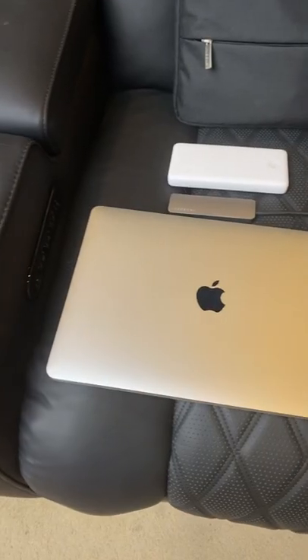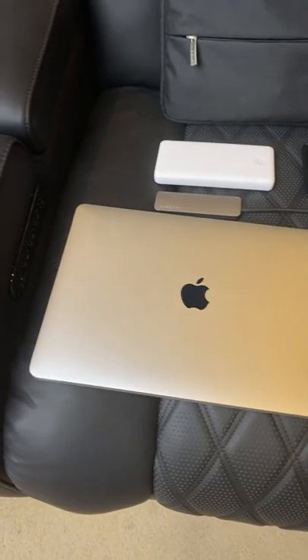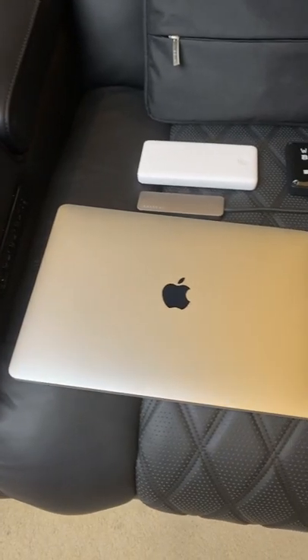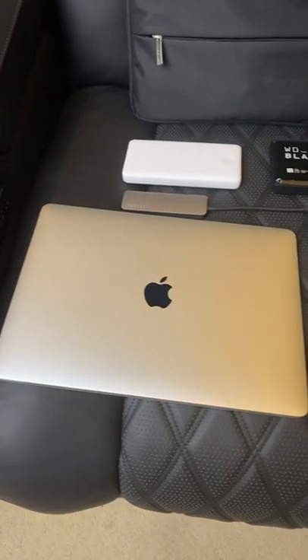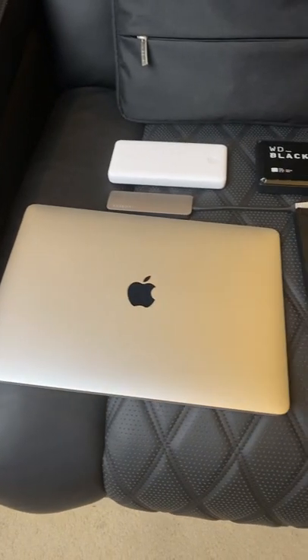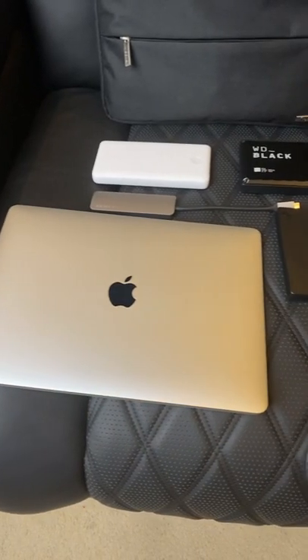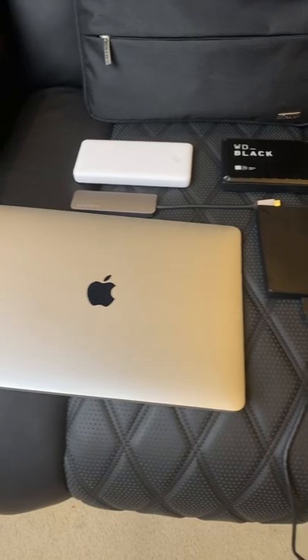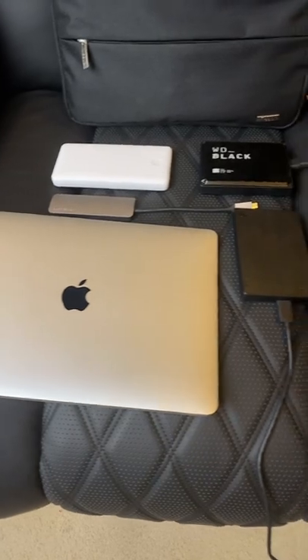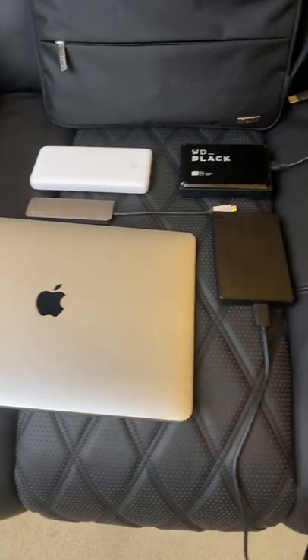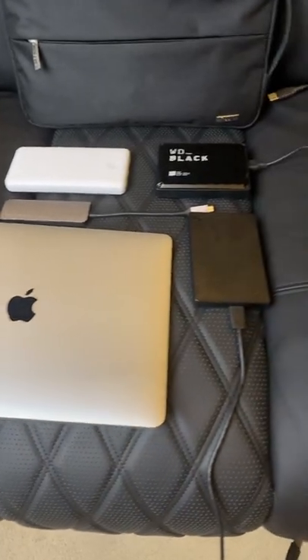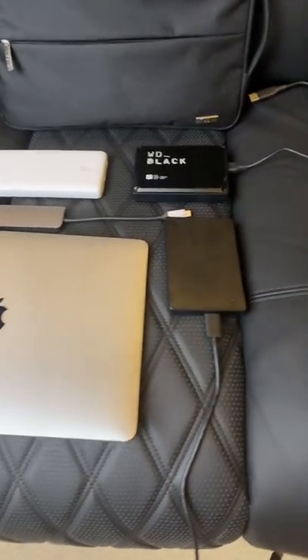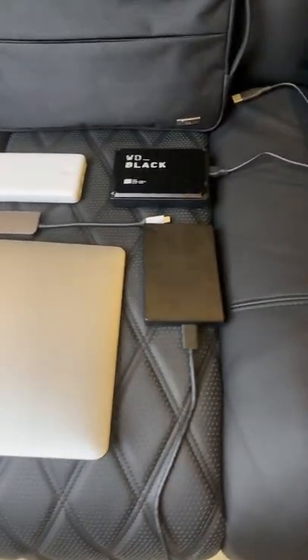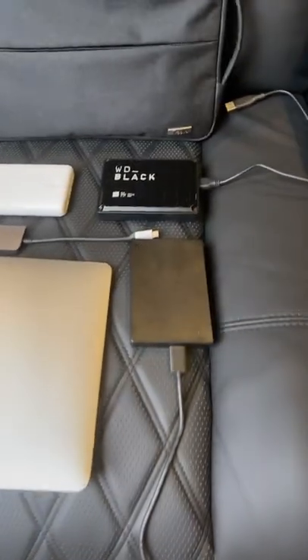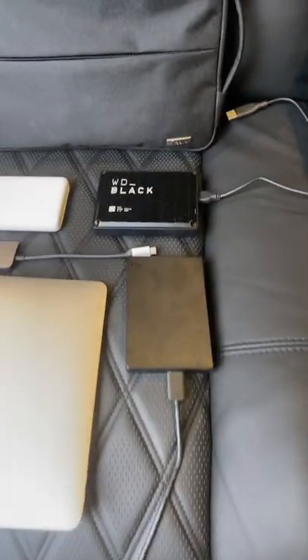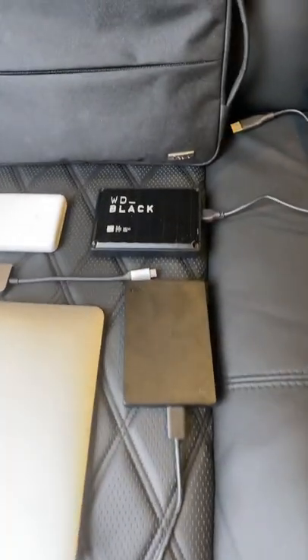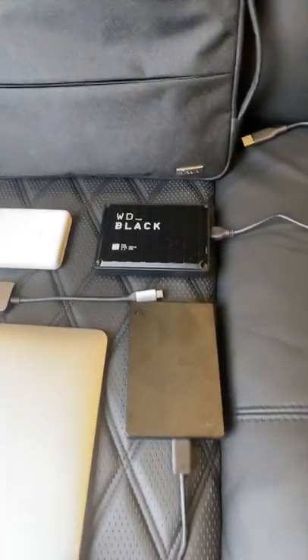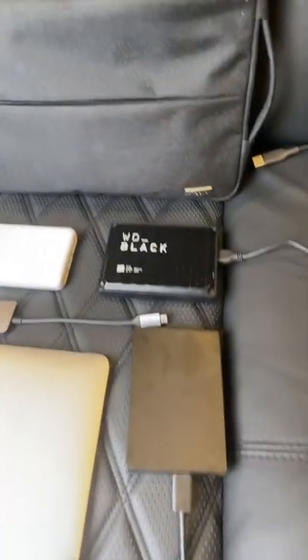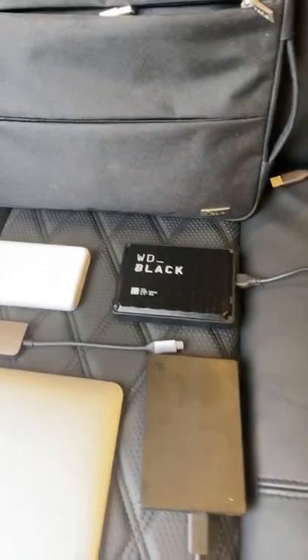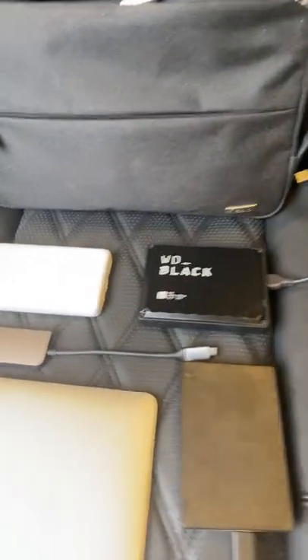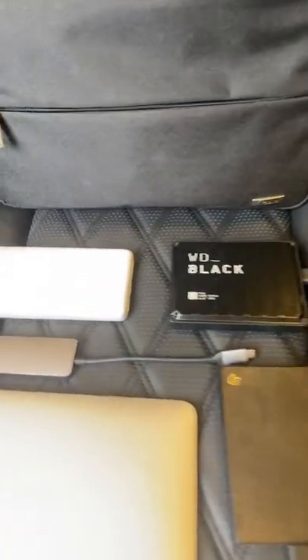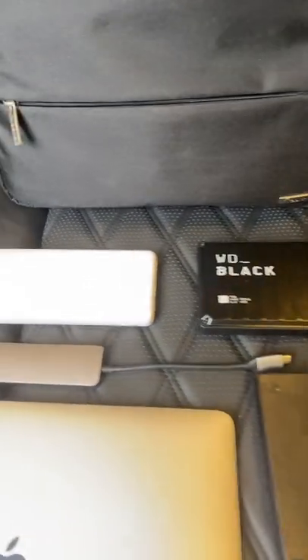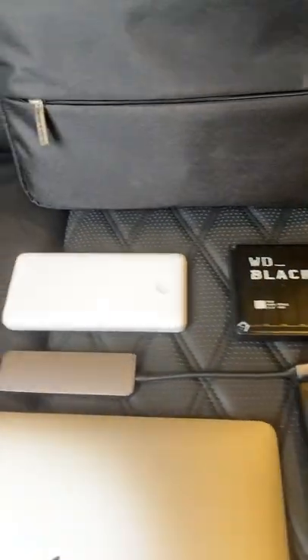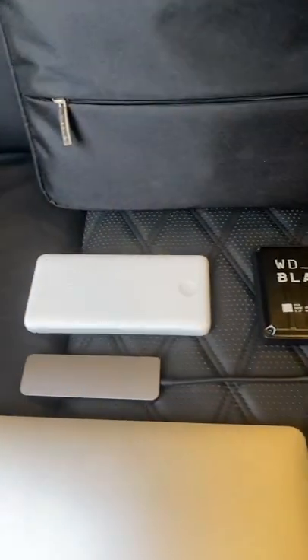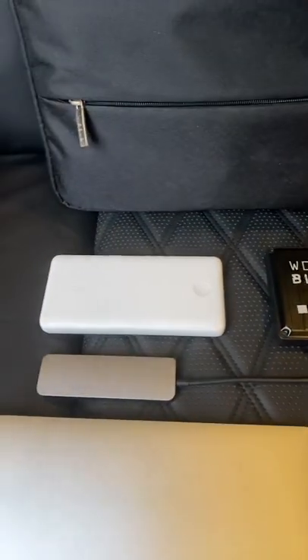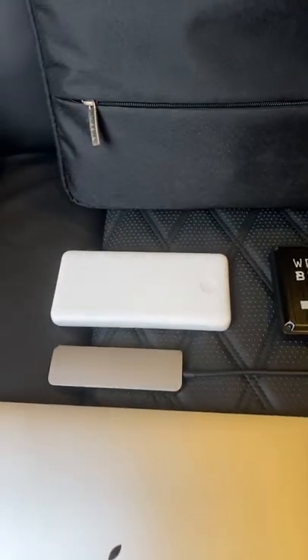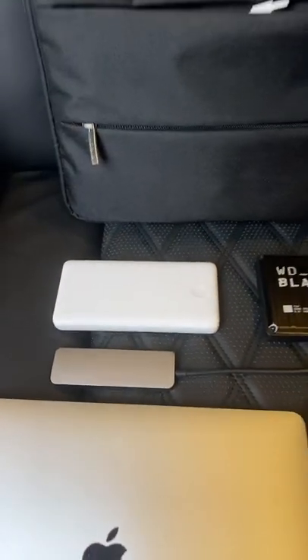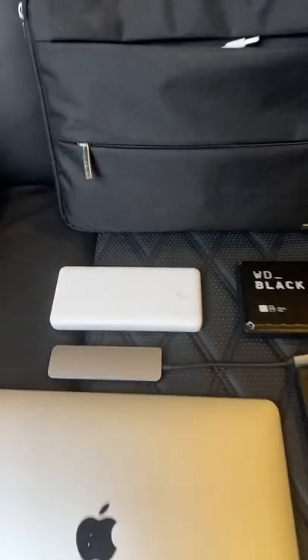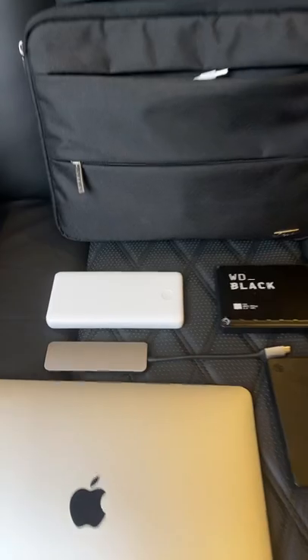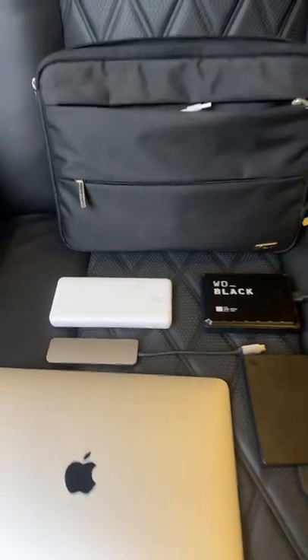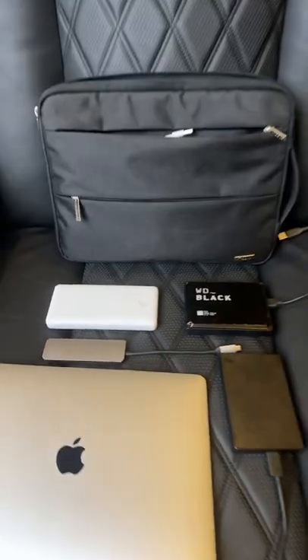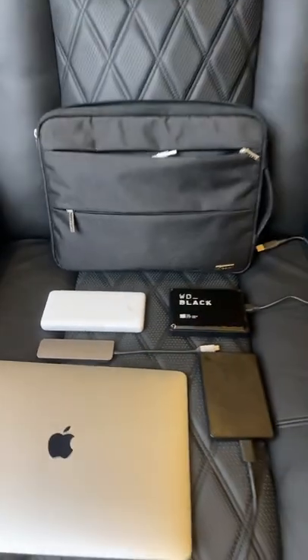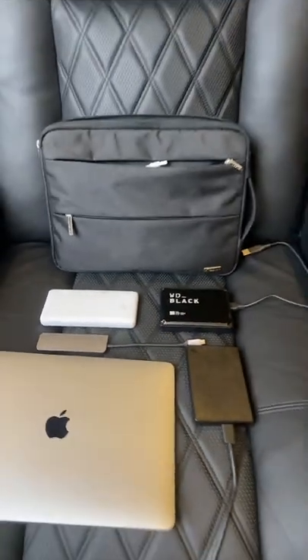A 10-inch MacBook Air with the M1 chip, a couple of external hard drives, and a power bank and some miscellaneous accessories.